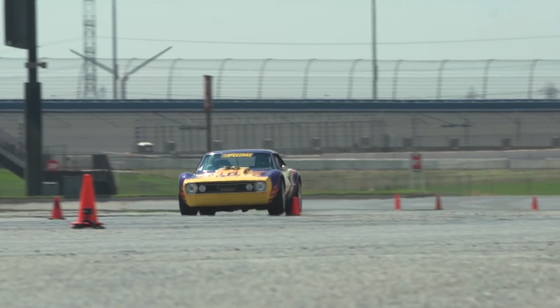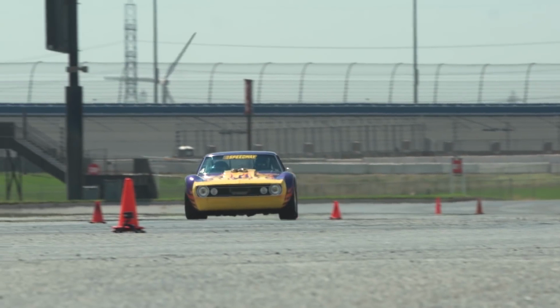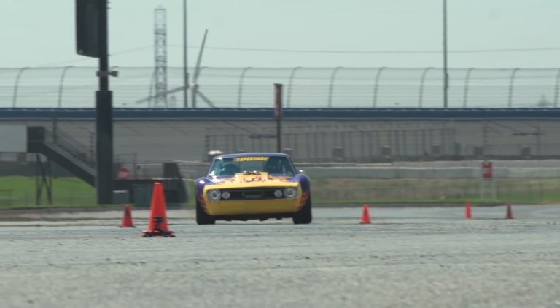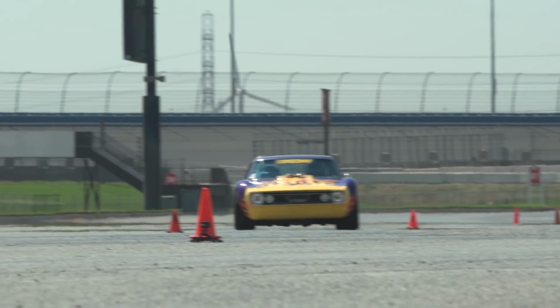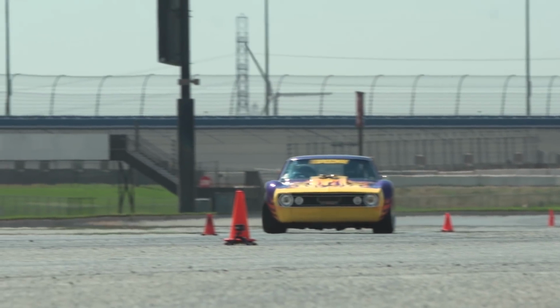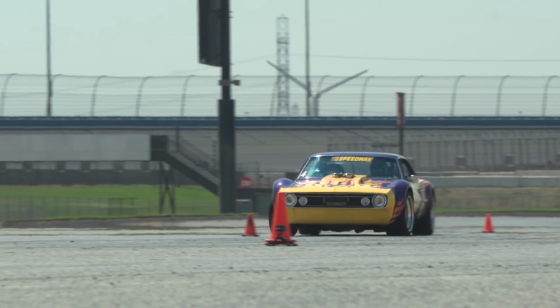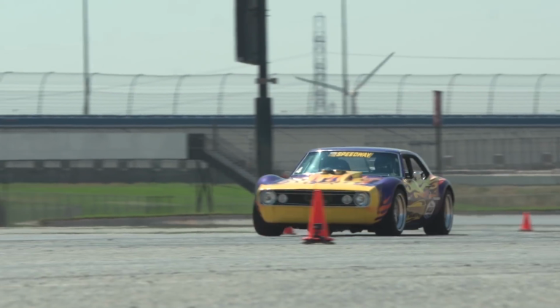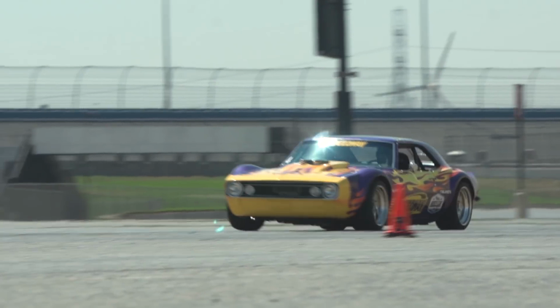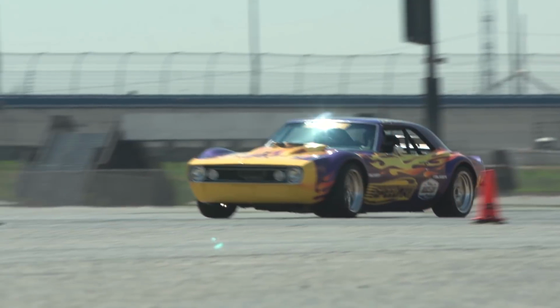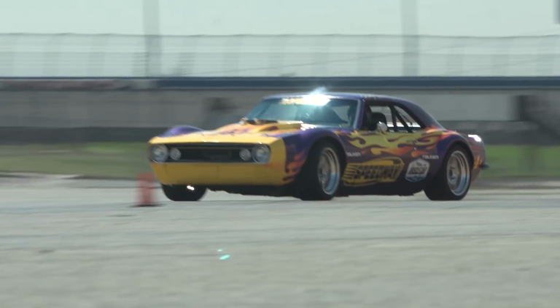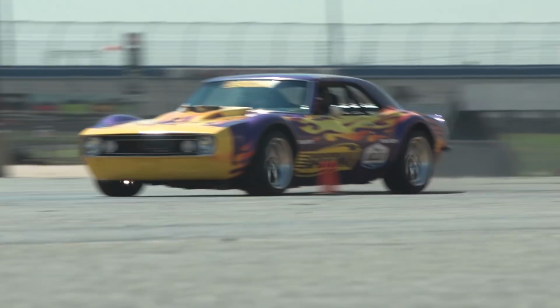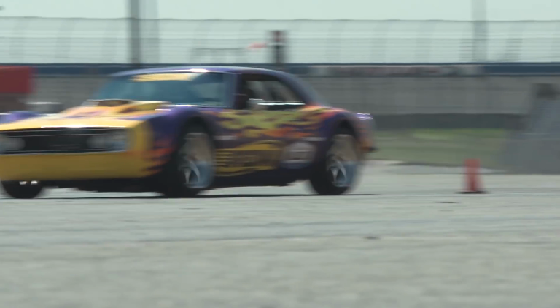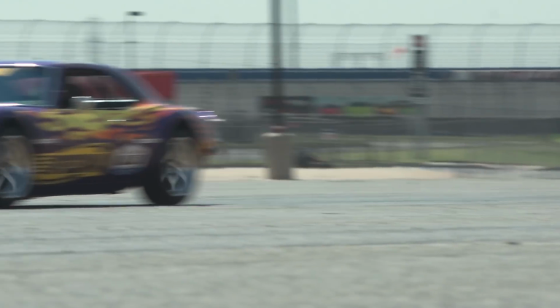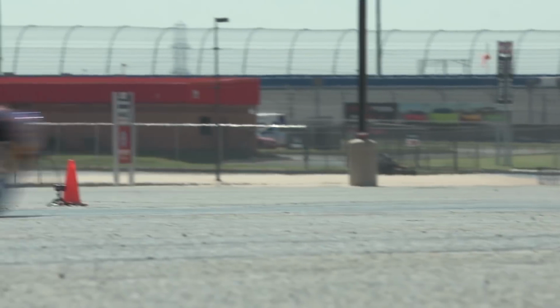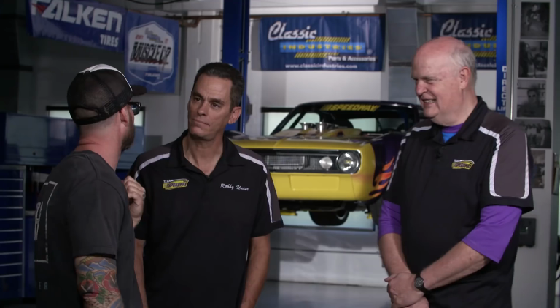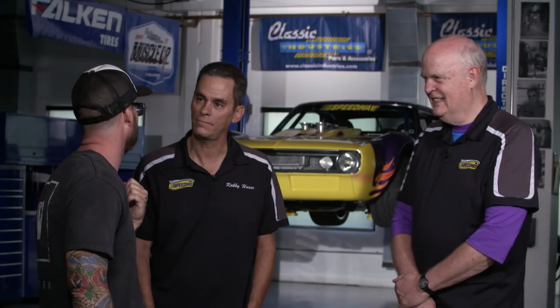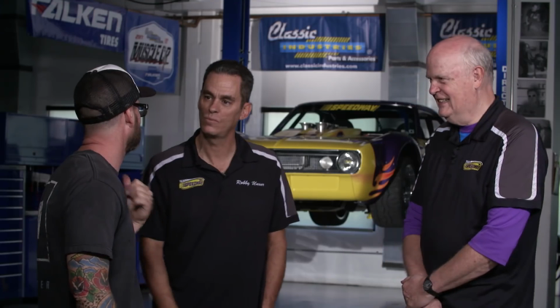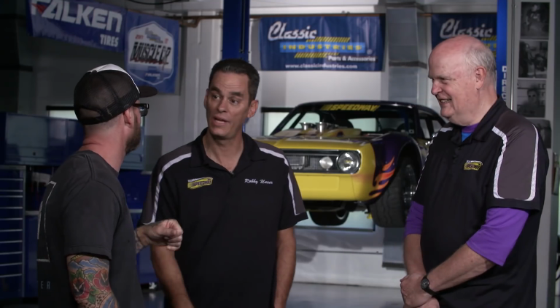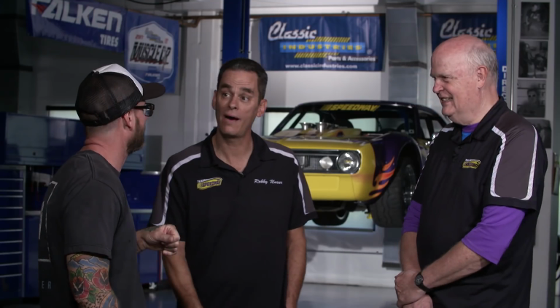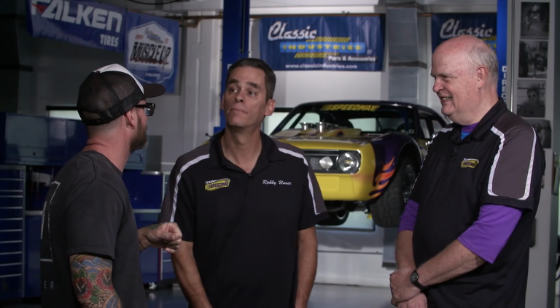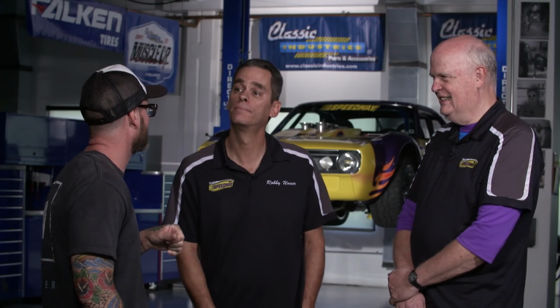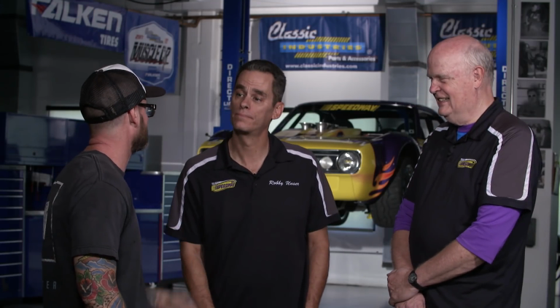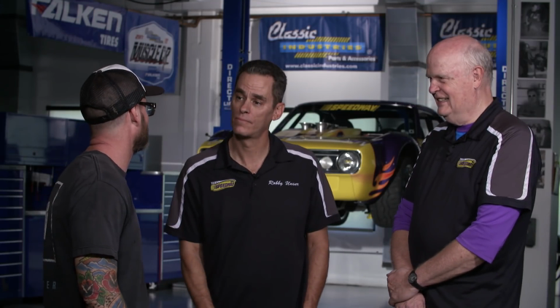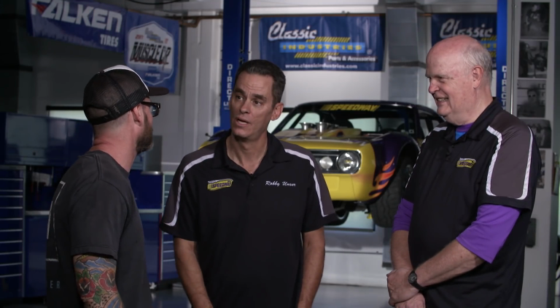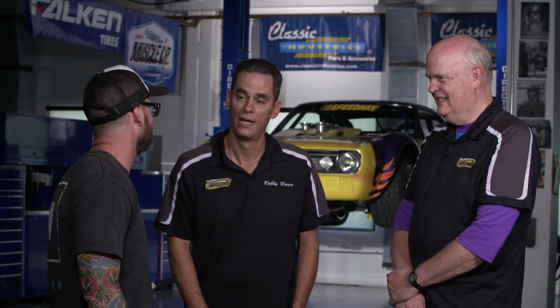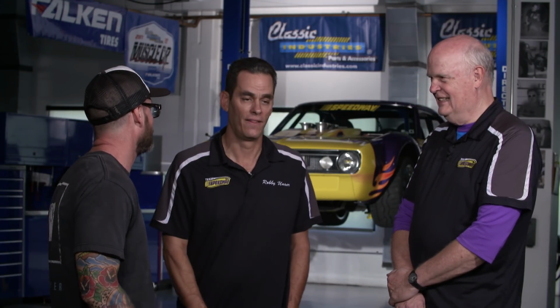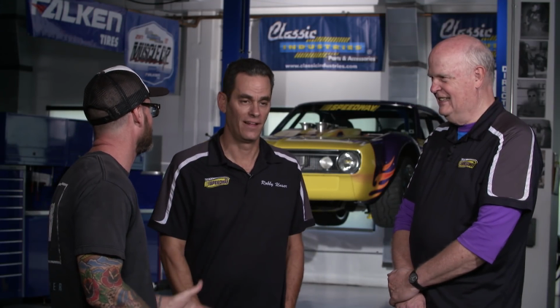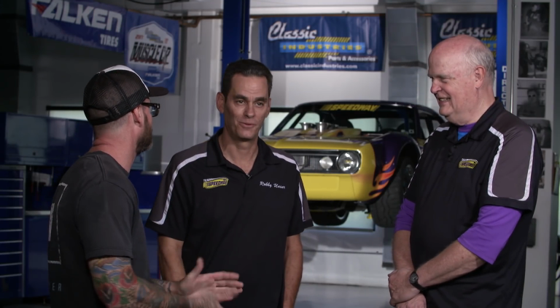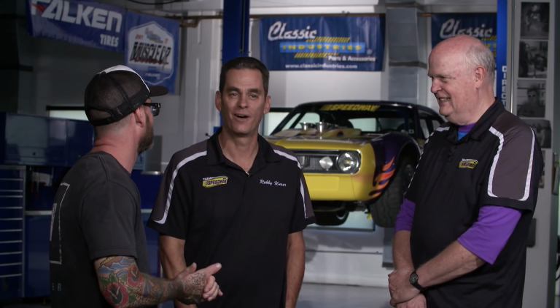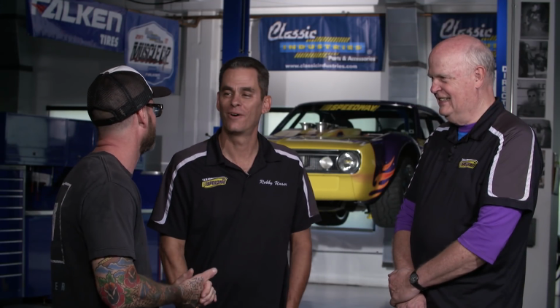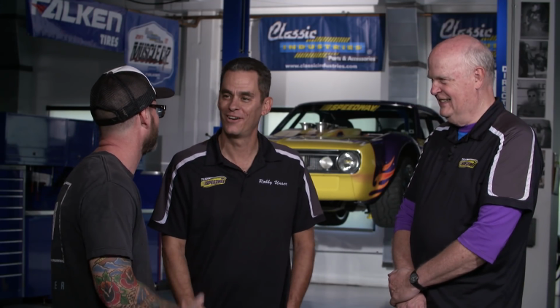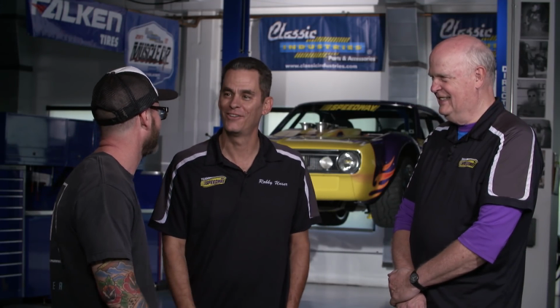Back to the Super Chevy Challenge. Why don't we get this thing off the lift, get it out on the track, and see what it really can do.